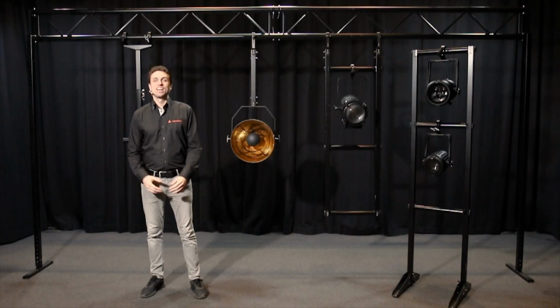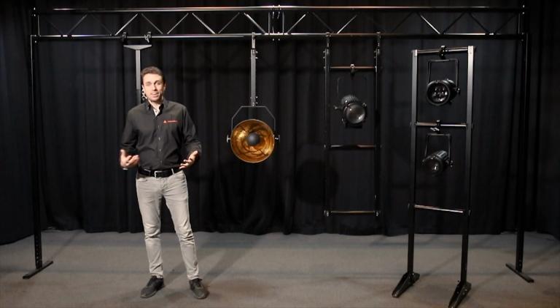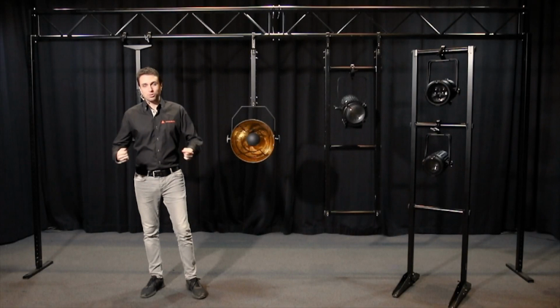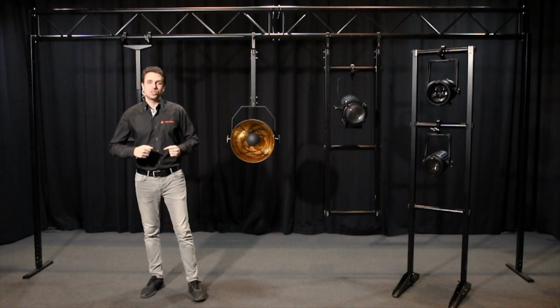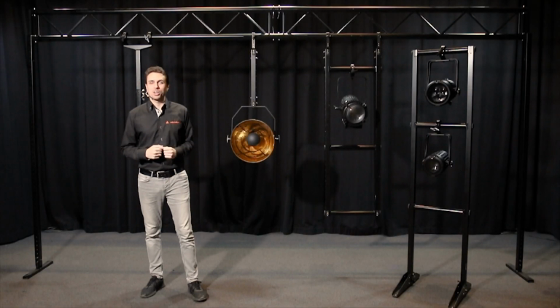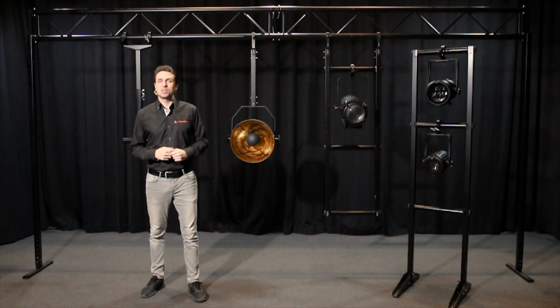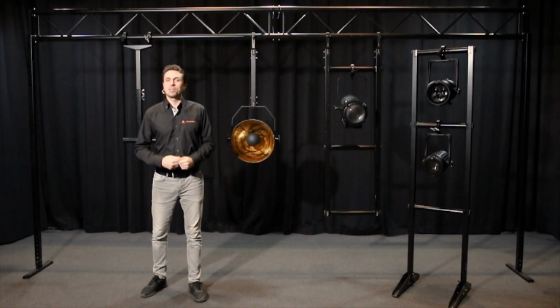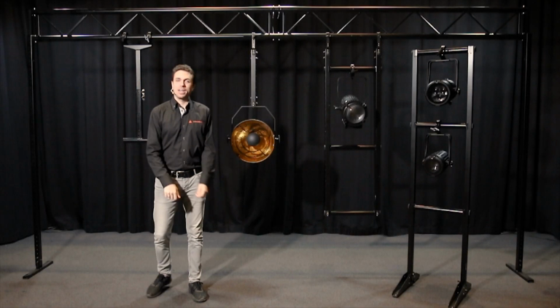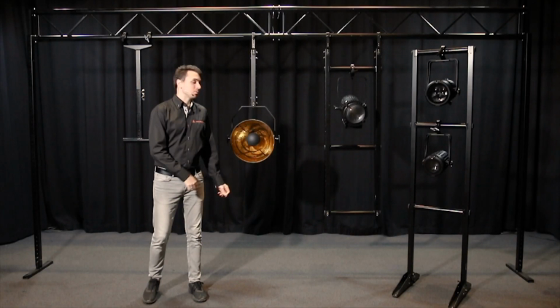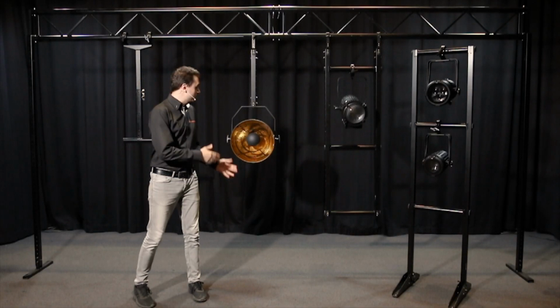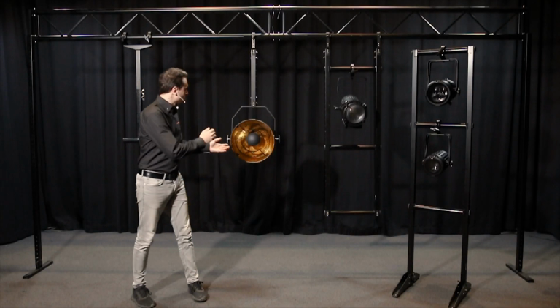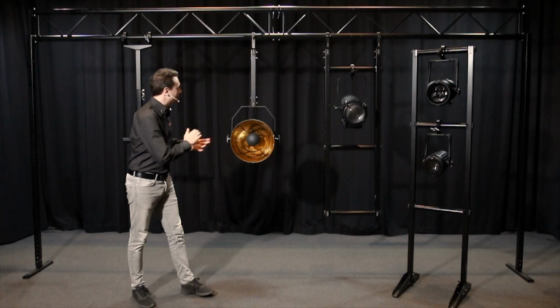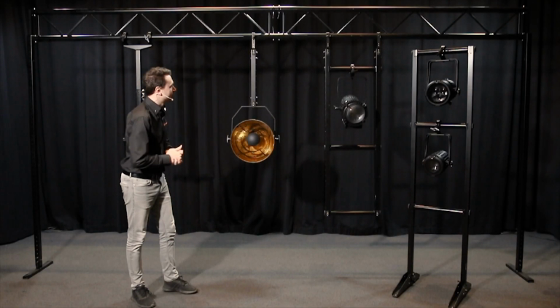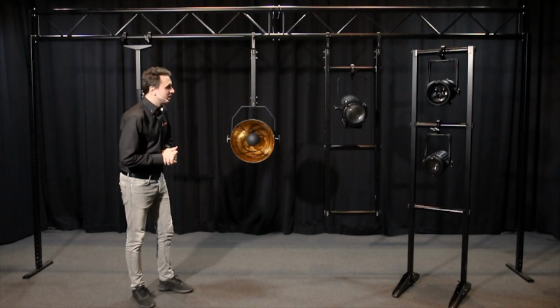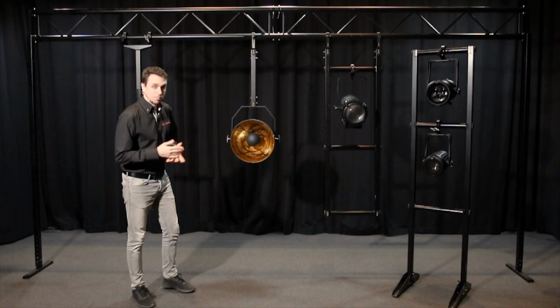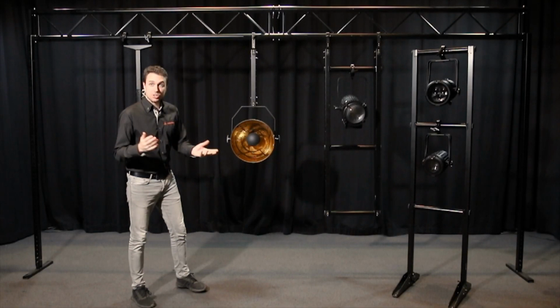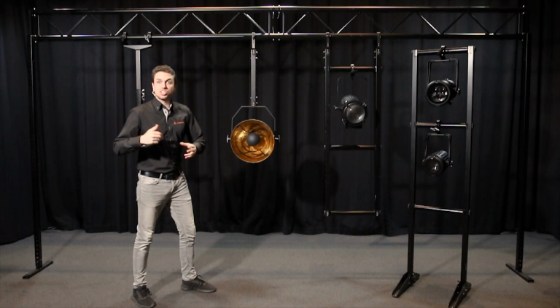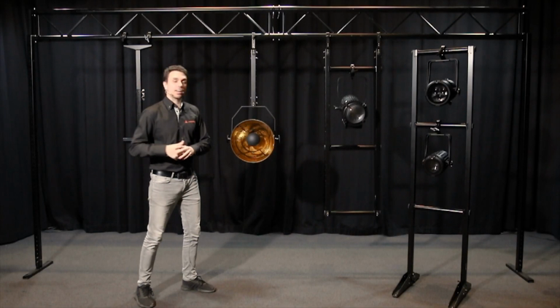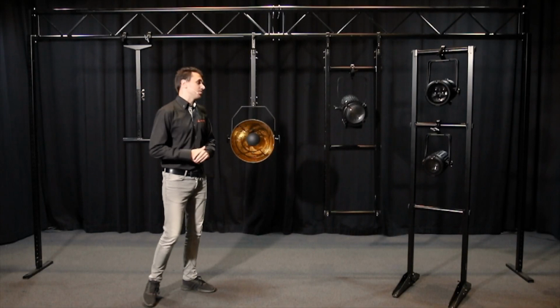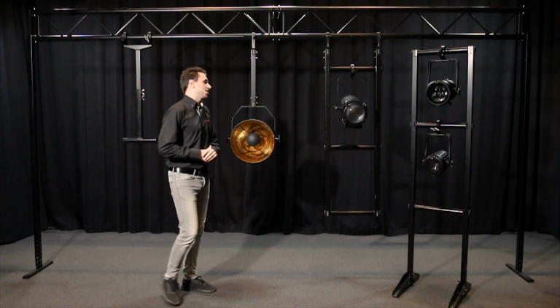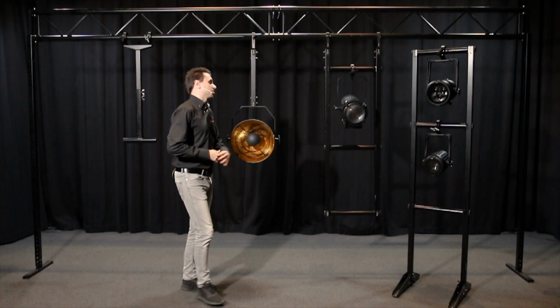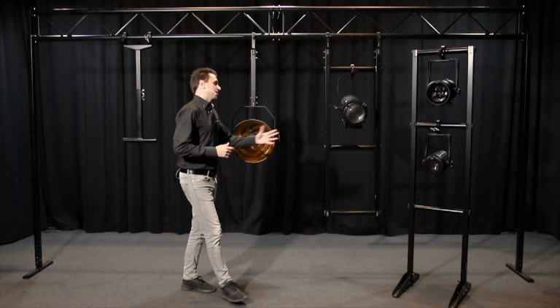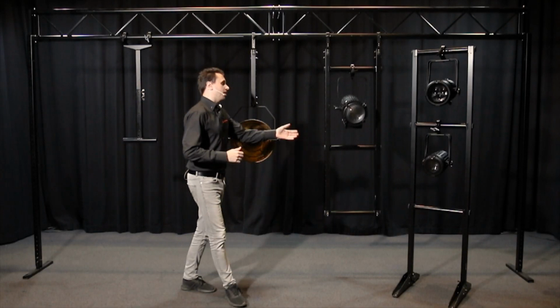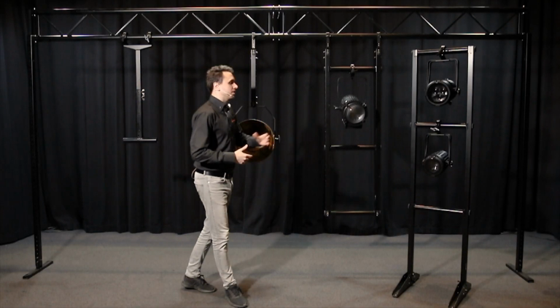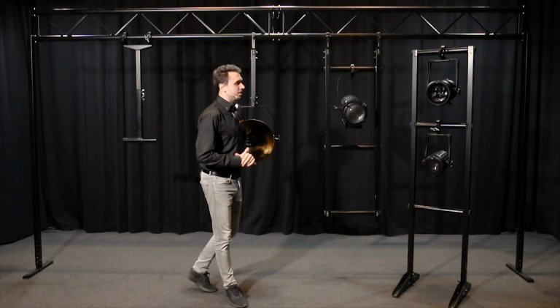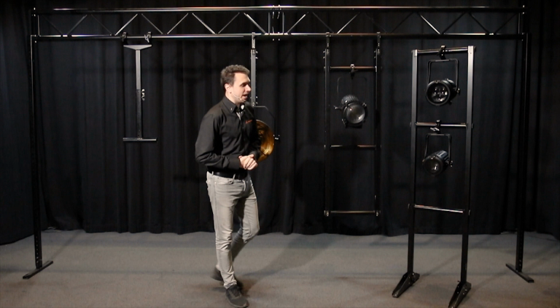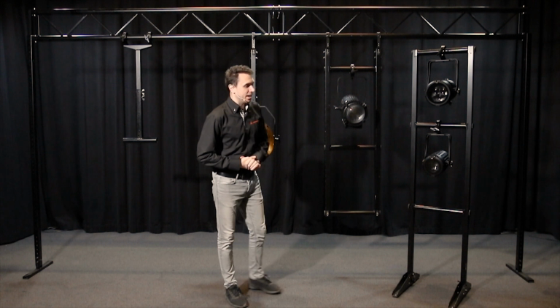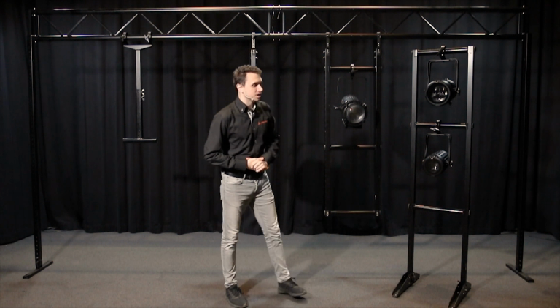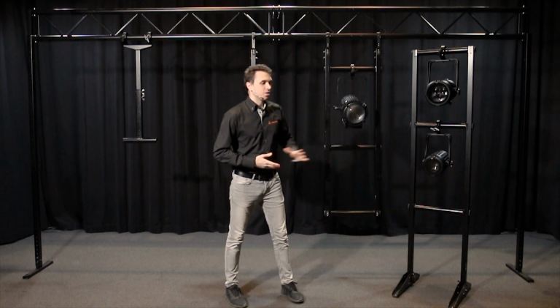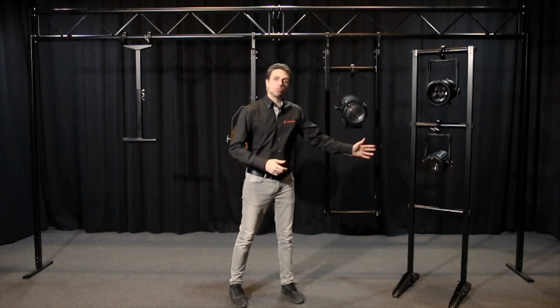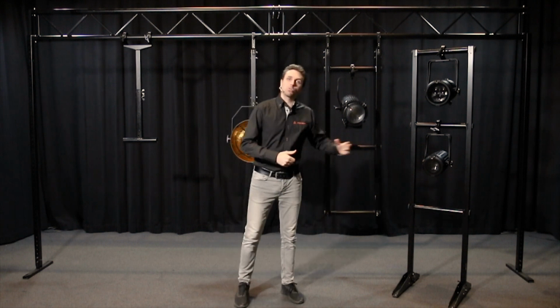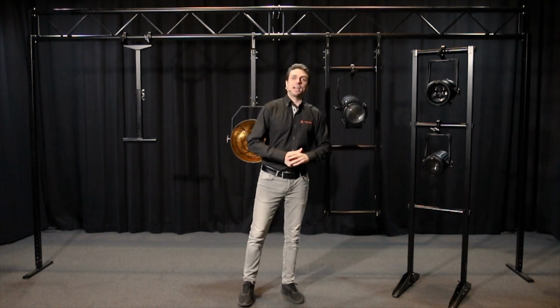Thanks for watching our video about the Admiral single rigger. Be sure to check out our videos on the downrigger and the floor rack.